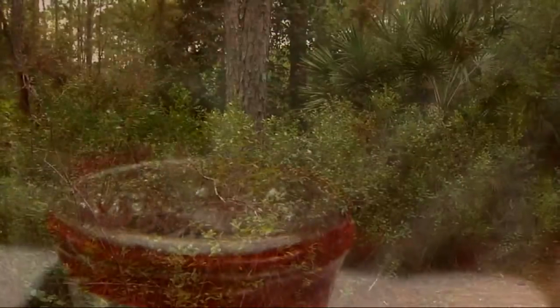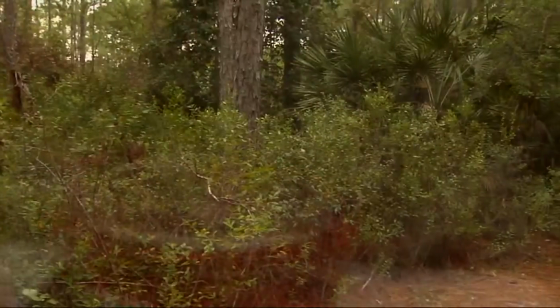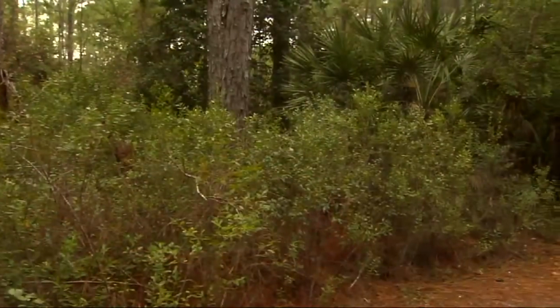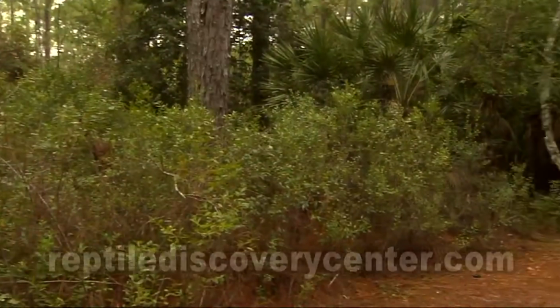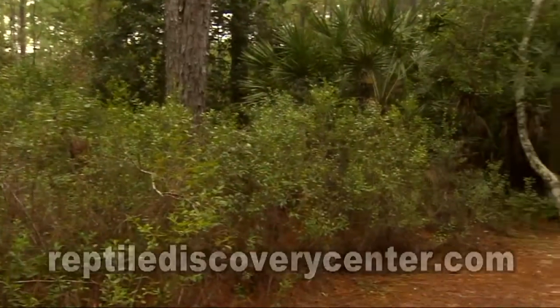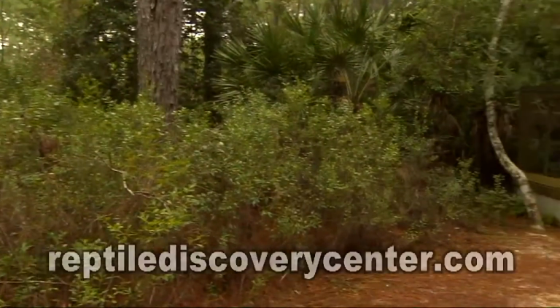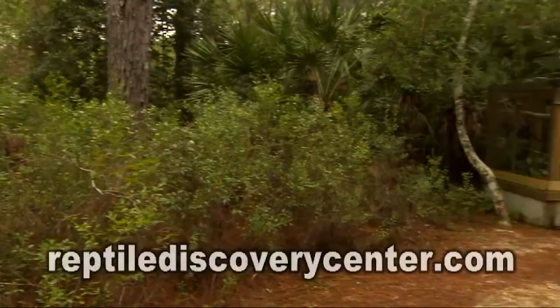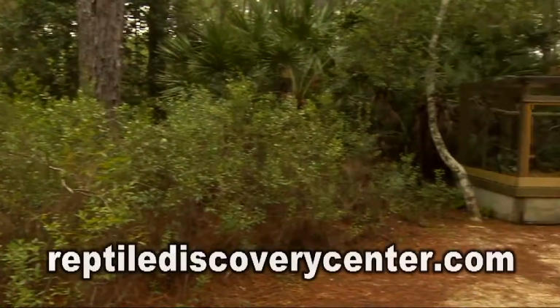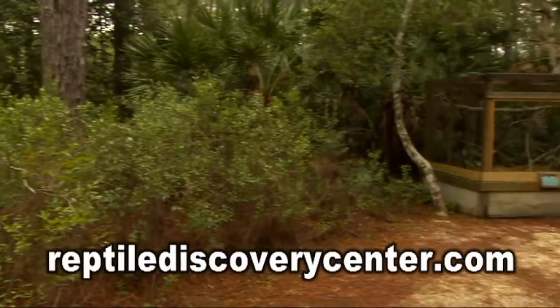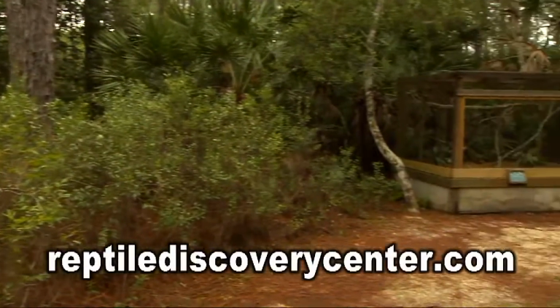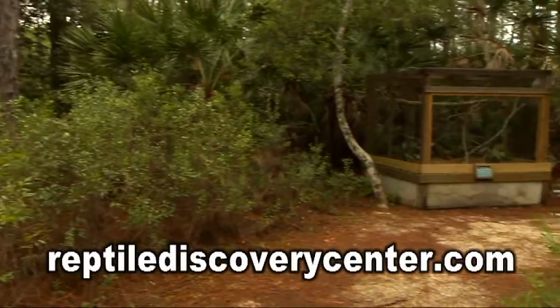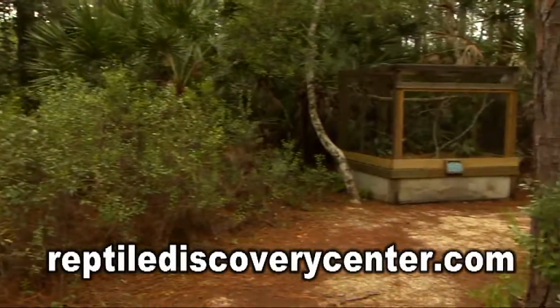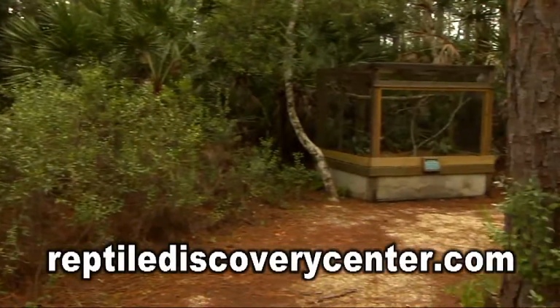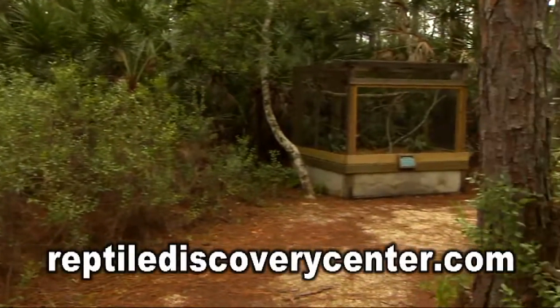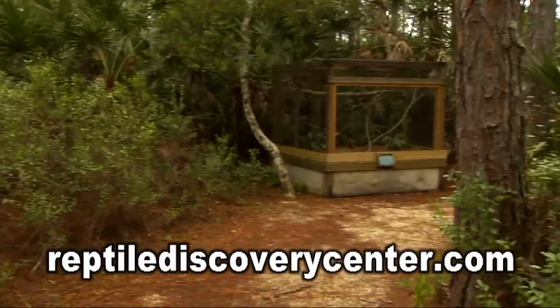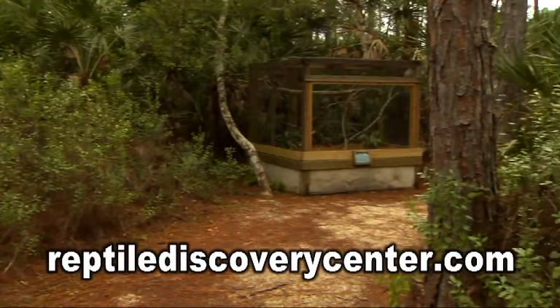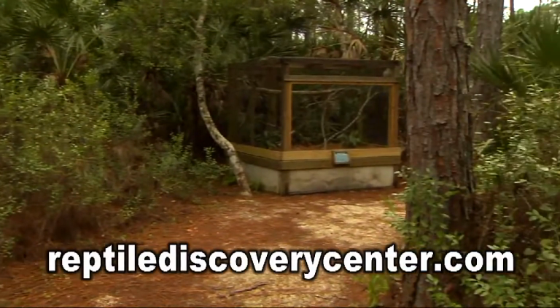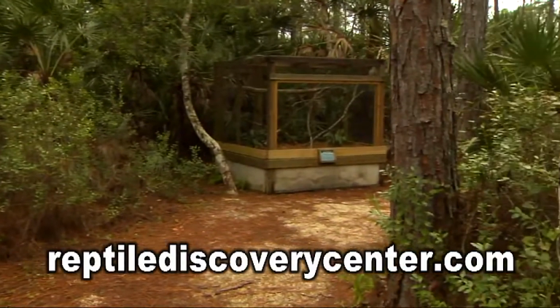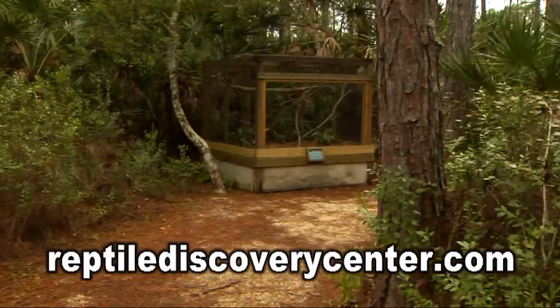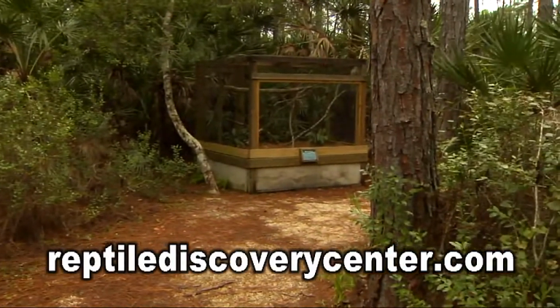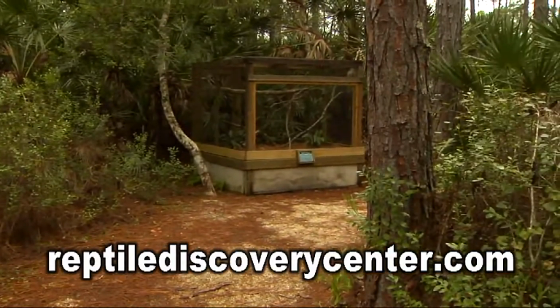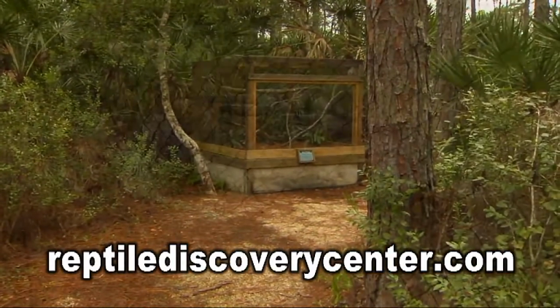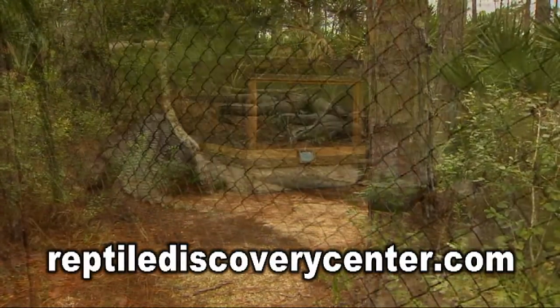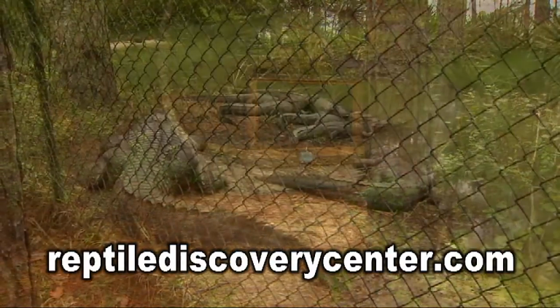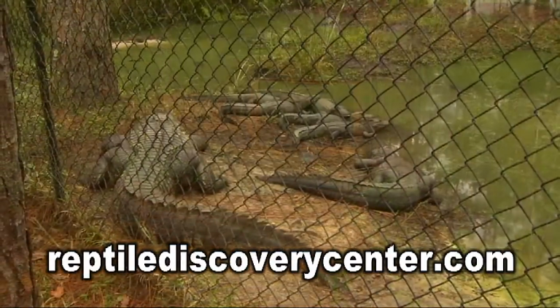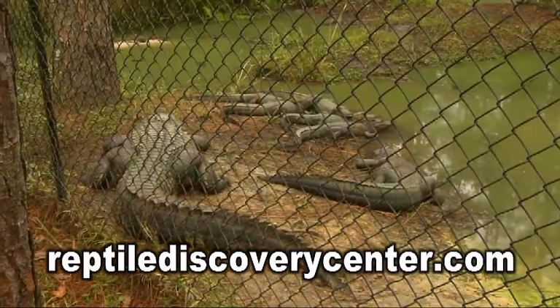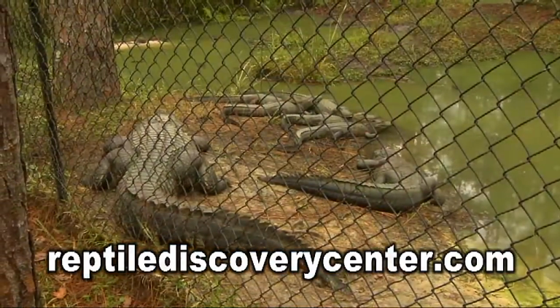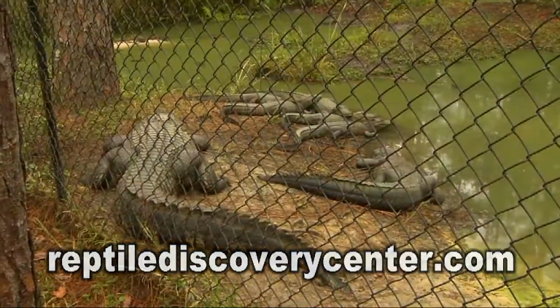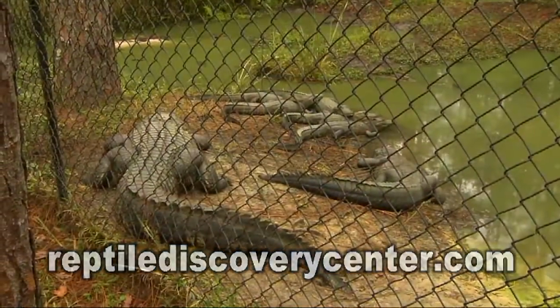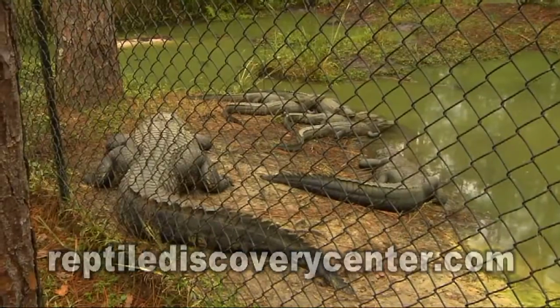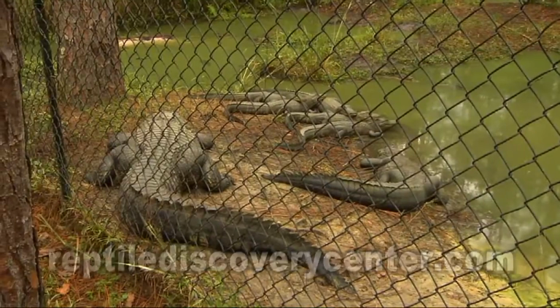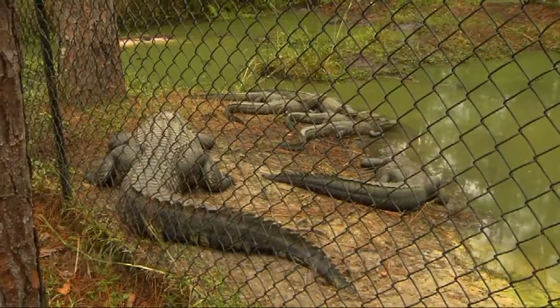To learn more about the center, visit reptilediscoverycenter.com. For Volusia Here and Now, I'm Kendra Lee.